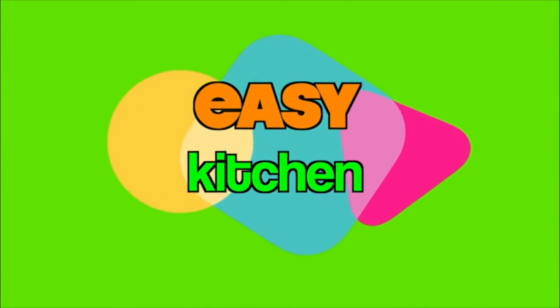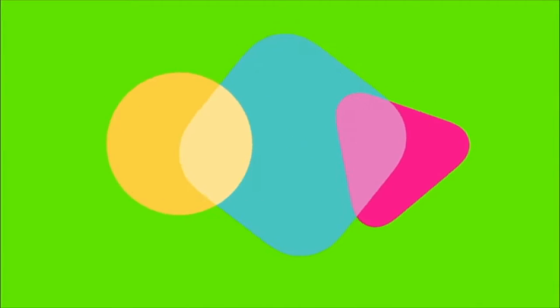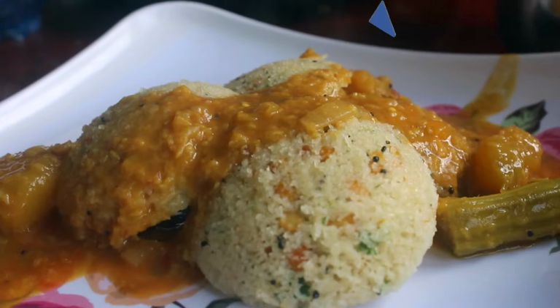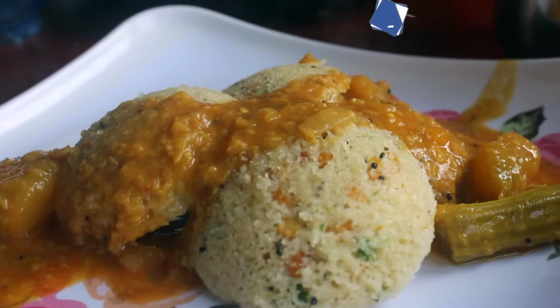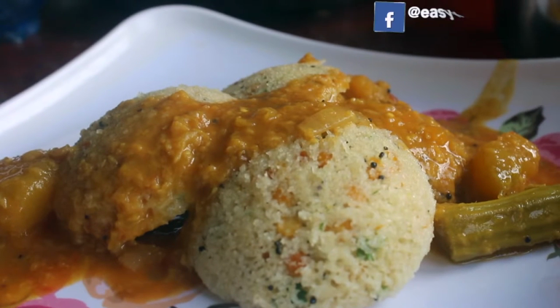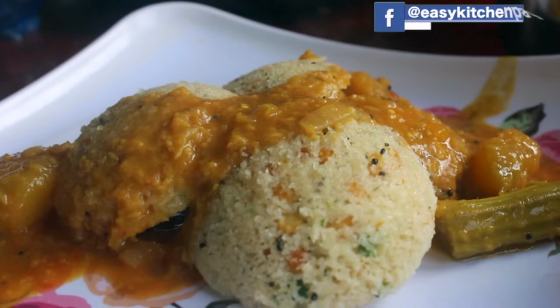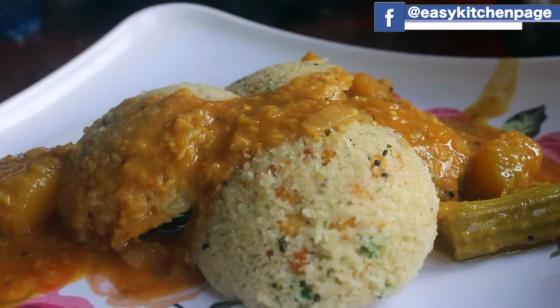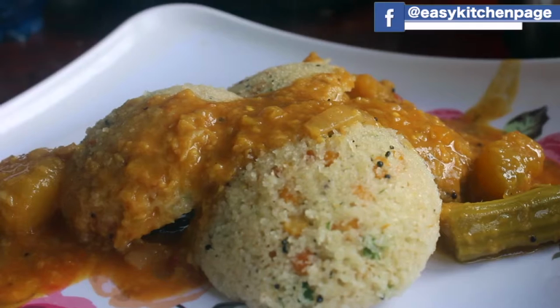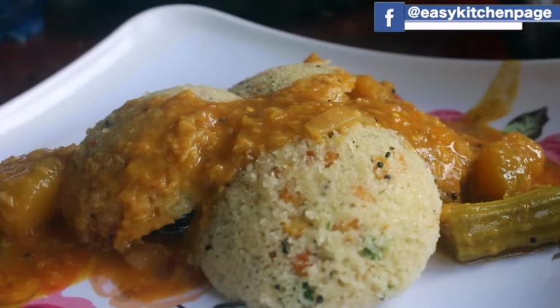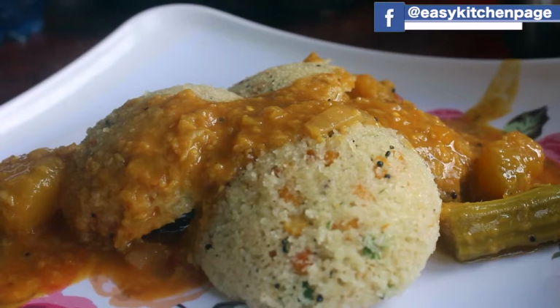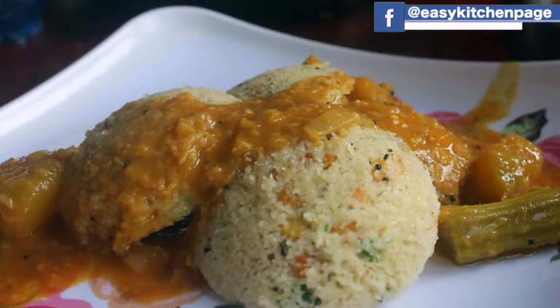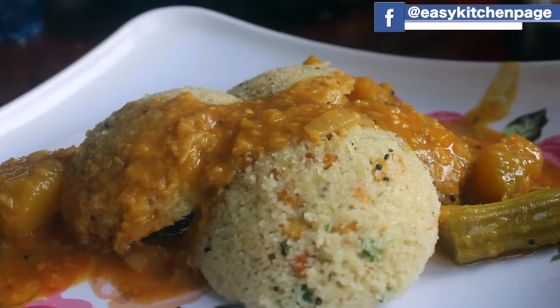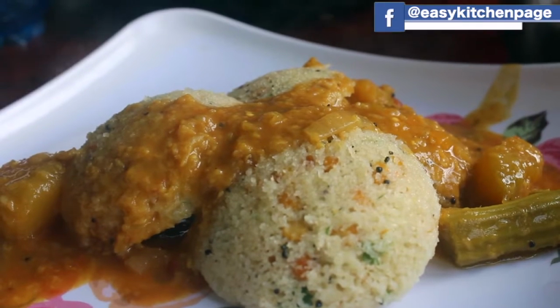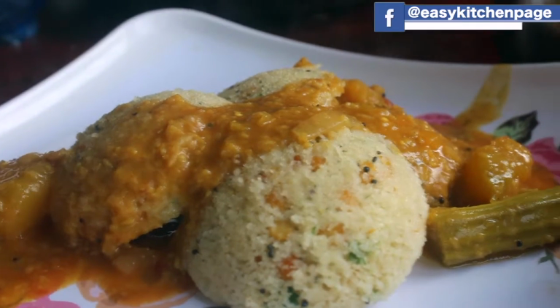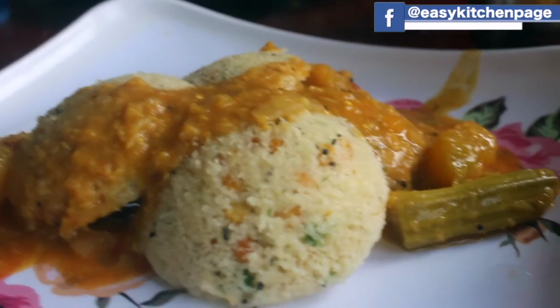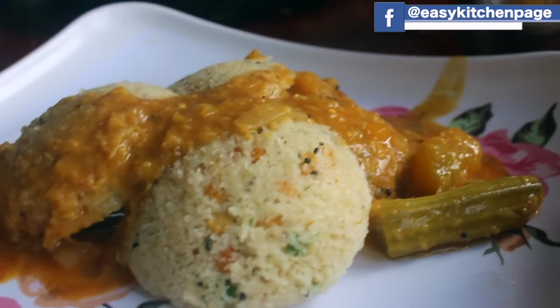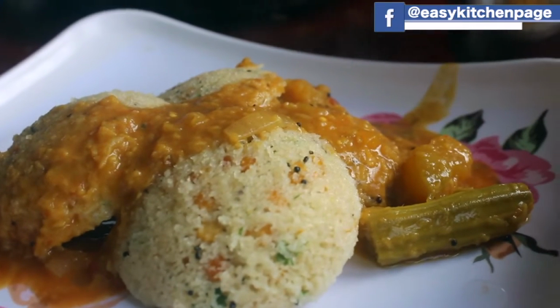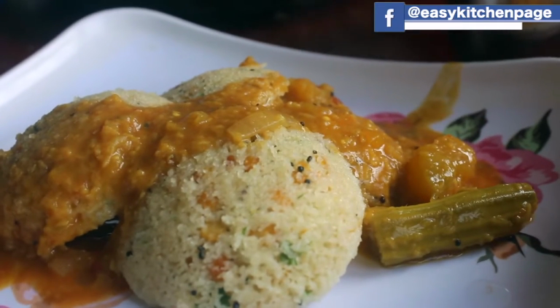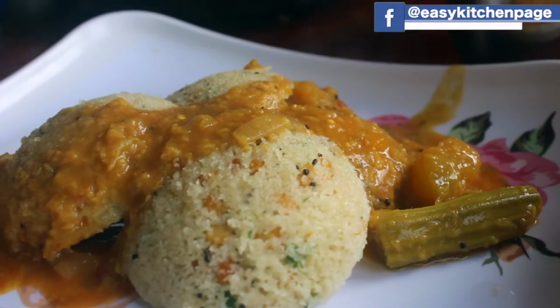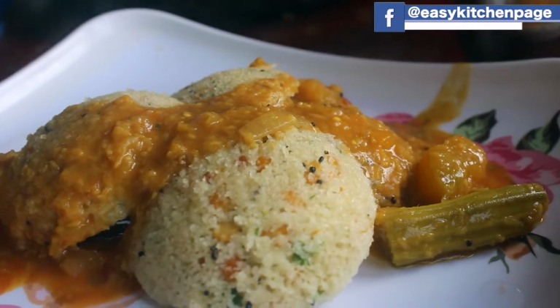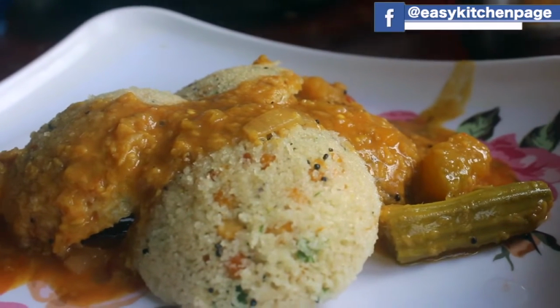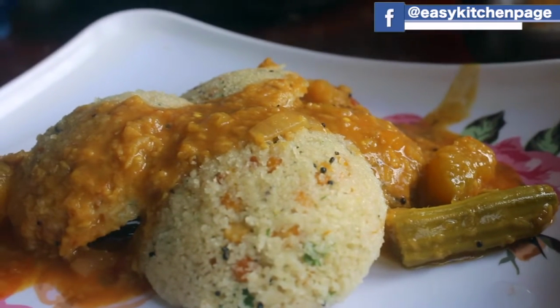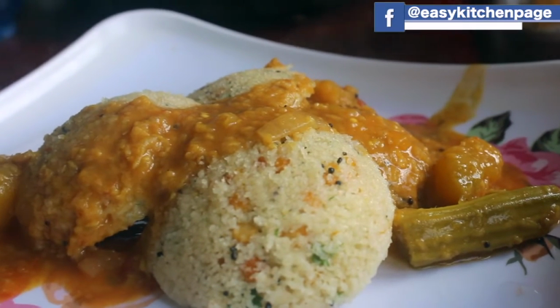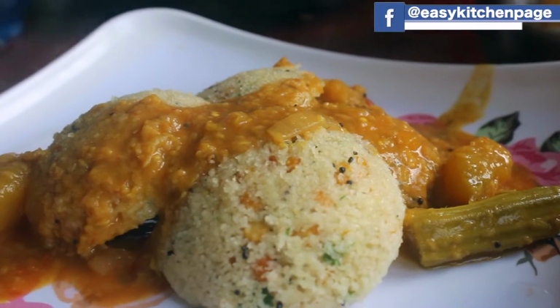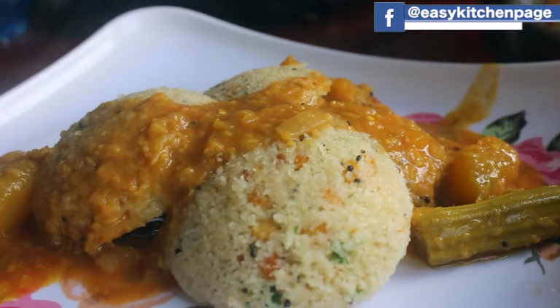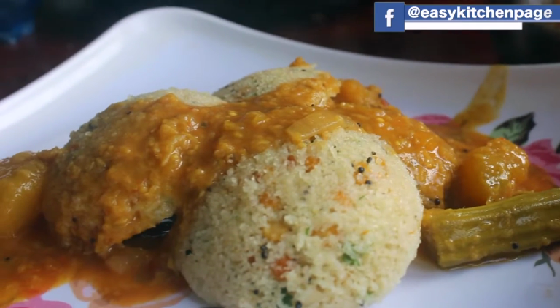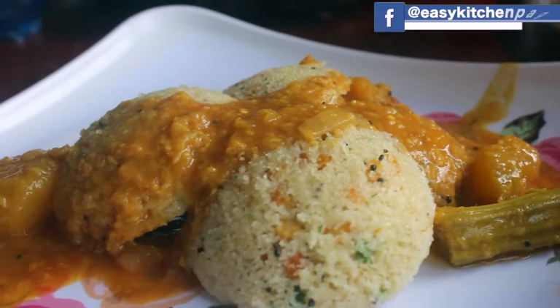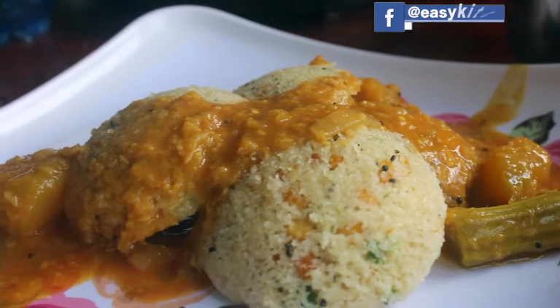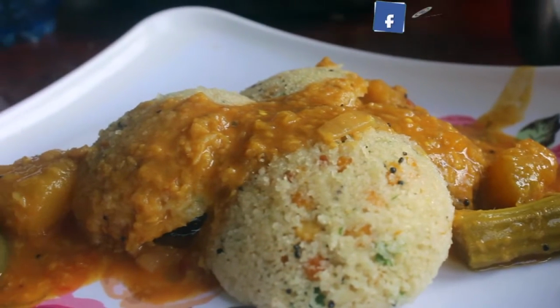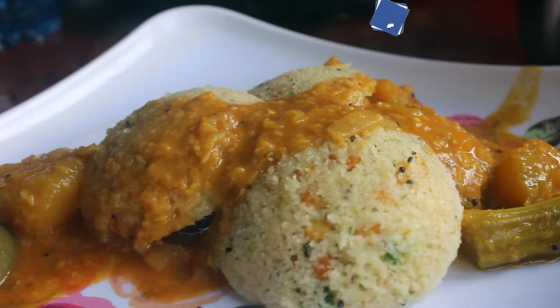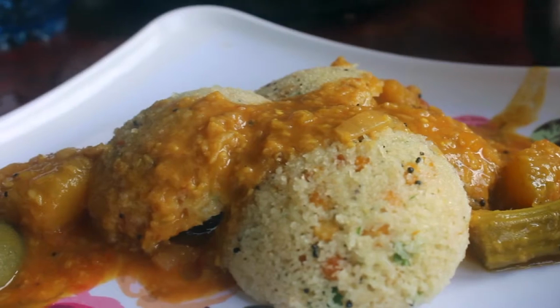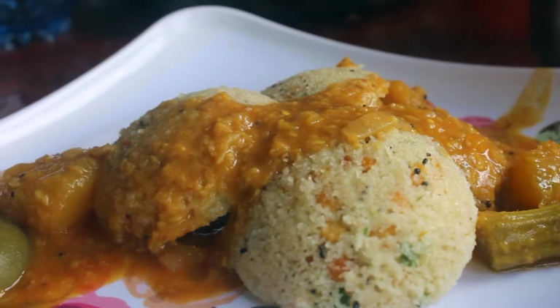Welcome back to Easy Kitchen. We will see how easy it is to cook in Easy Kitchen.